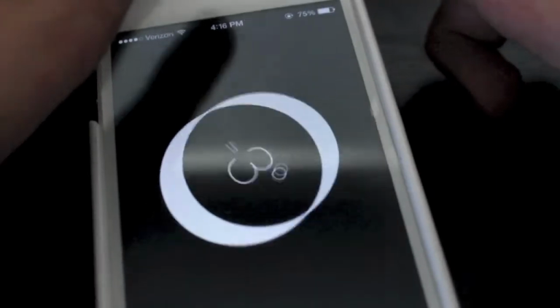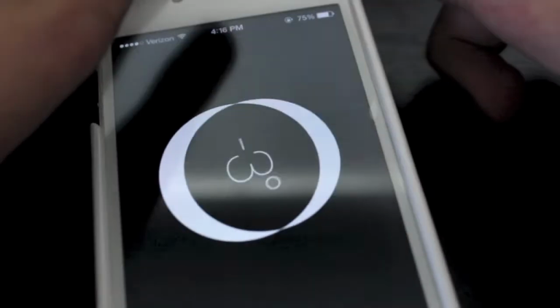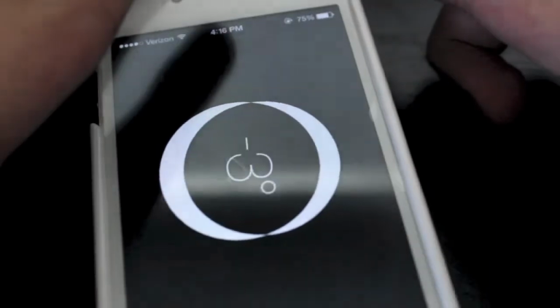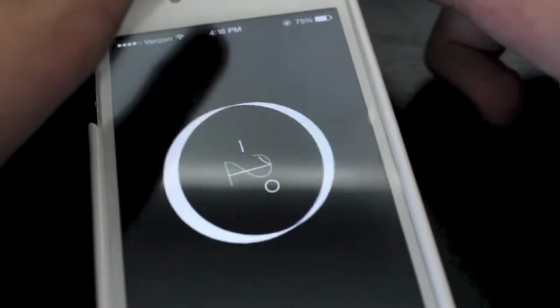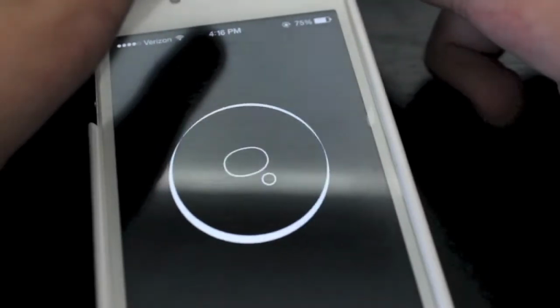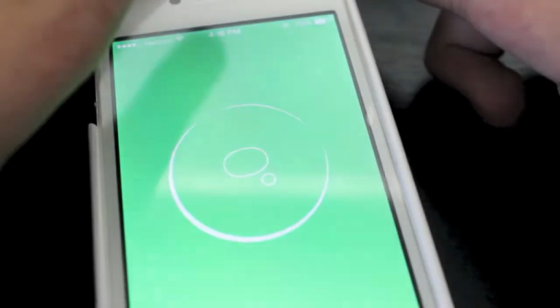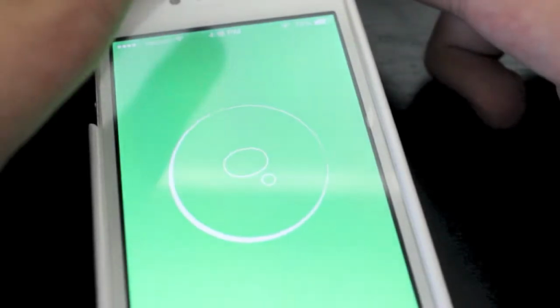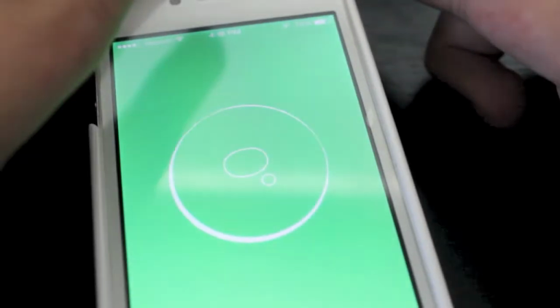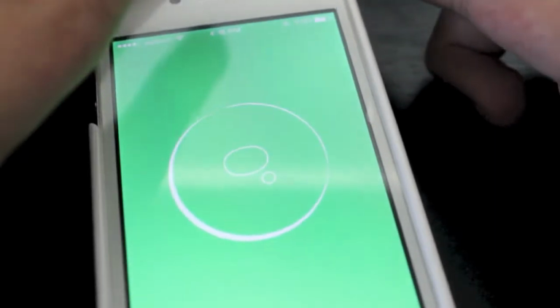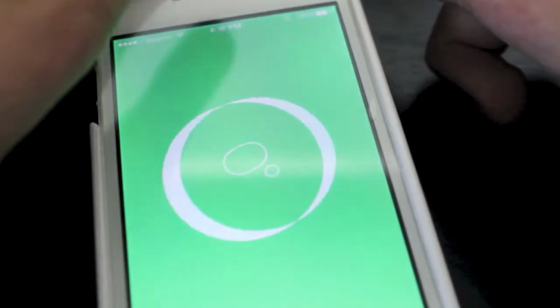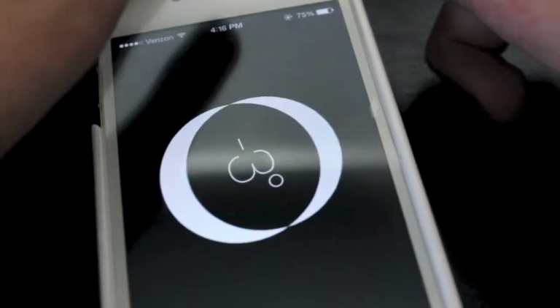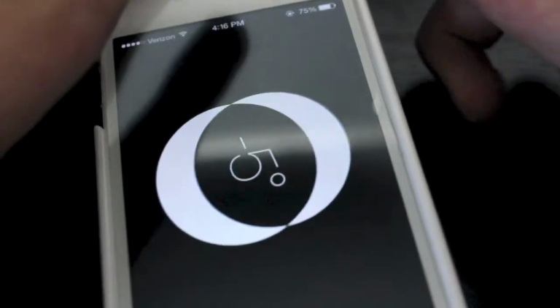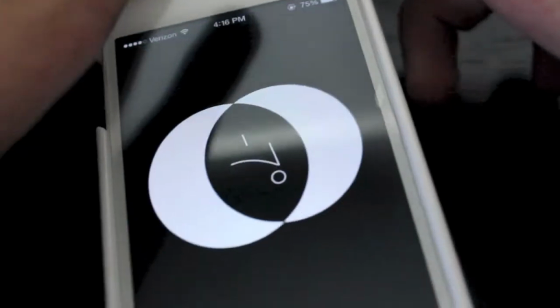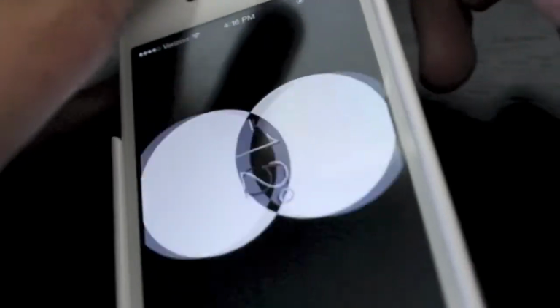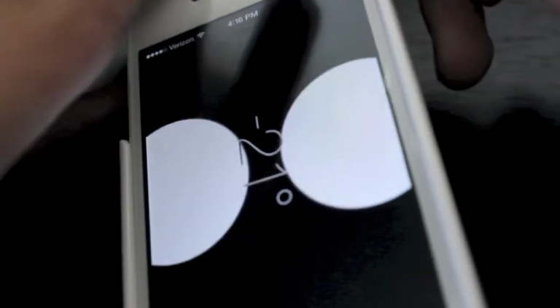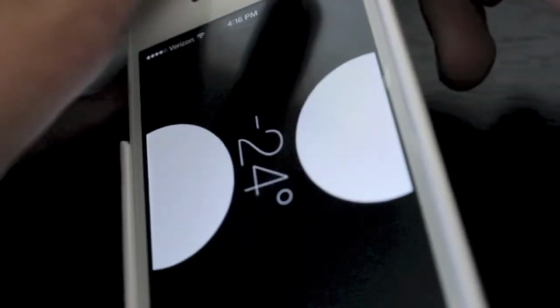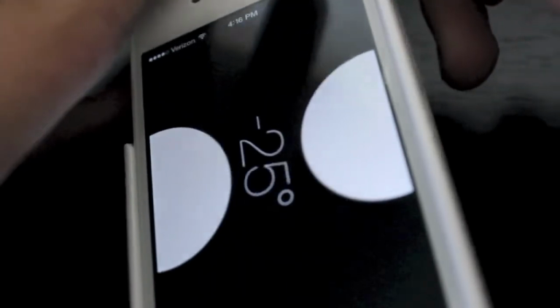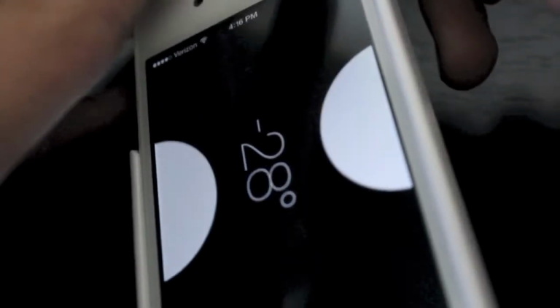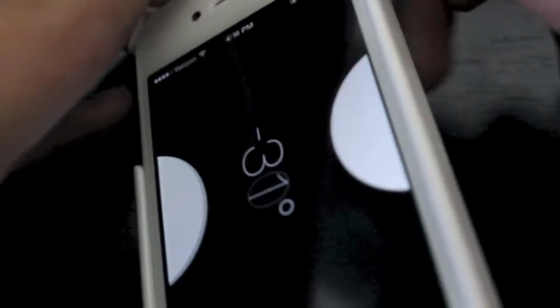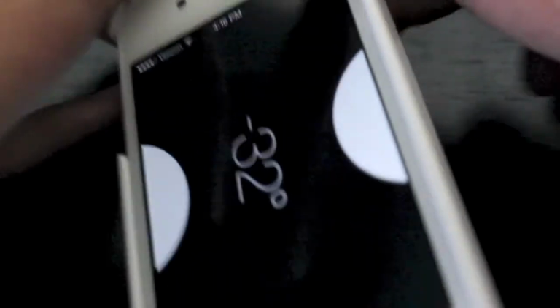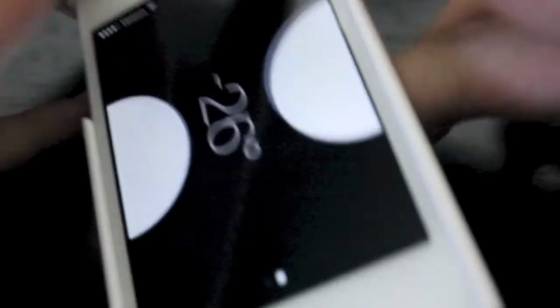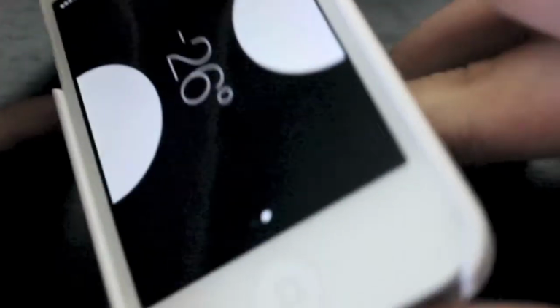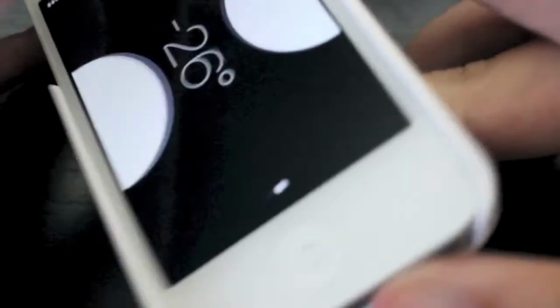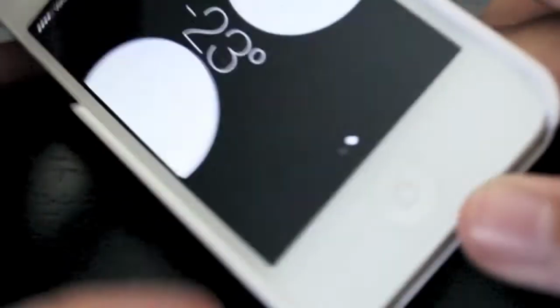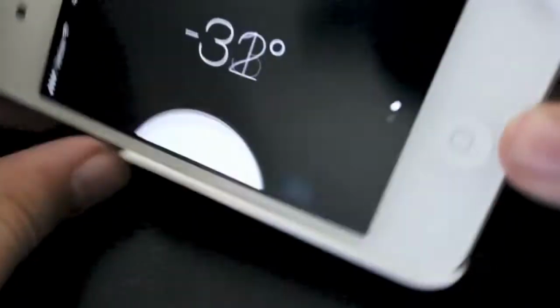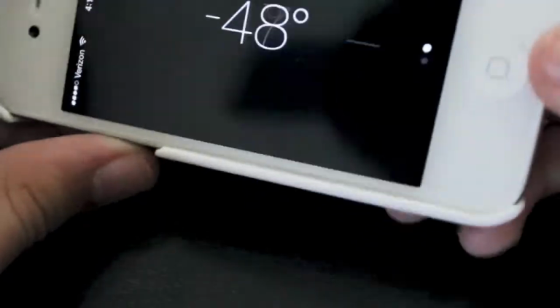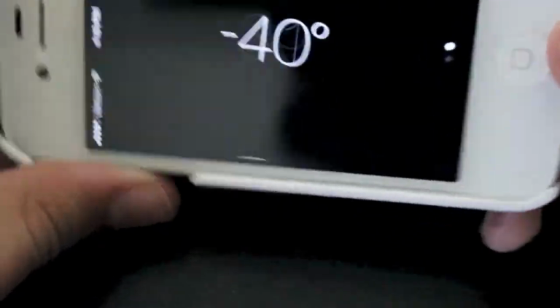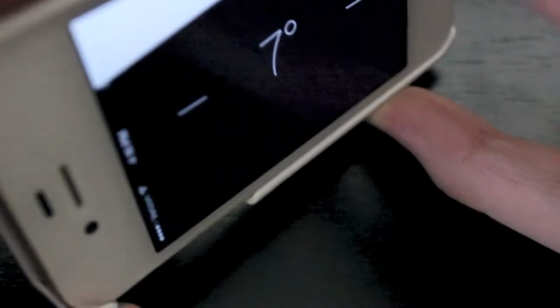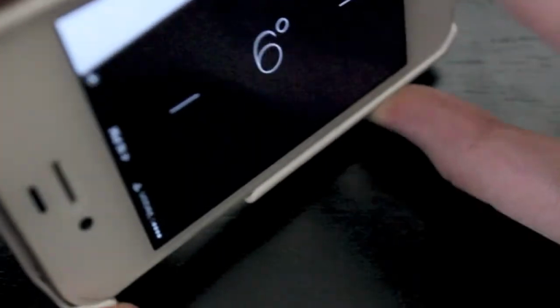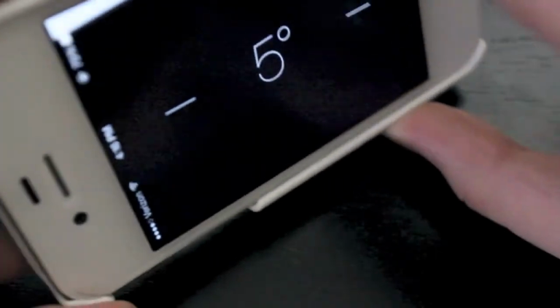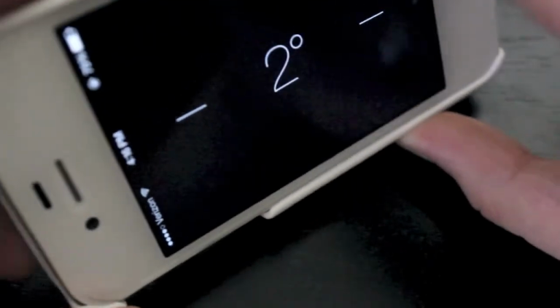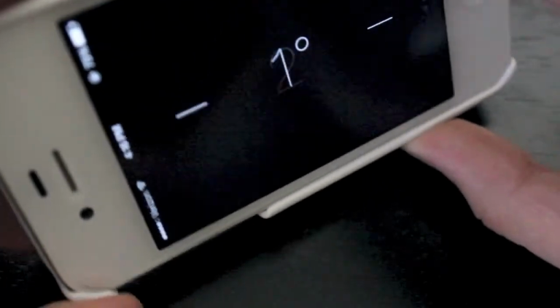You can do this in portrait or landscape, or you can also do it on its side. There it is right there.